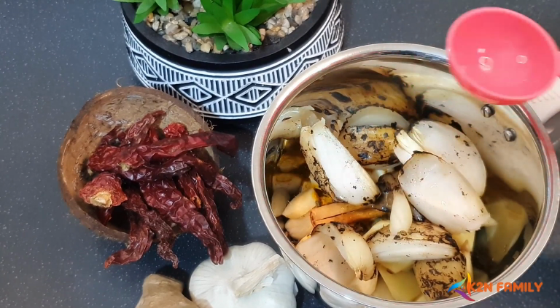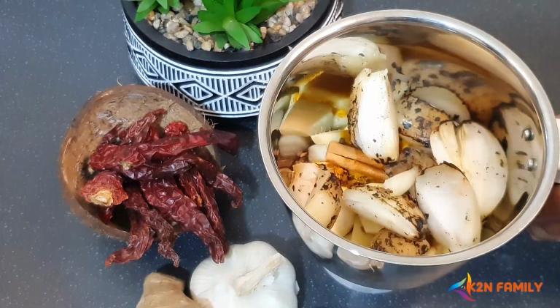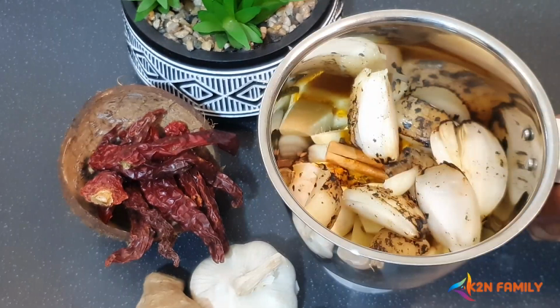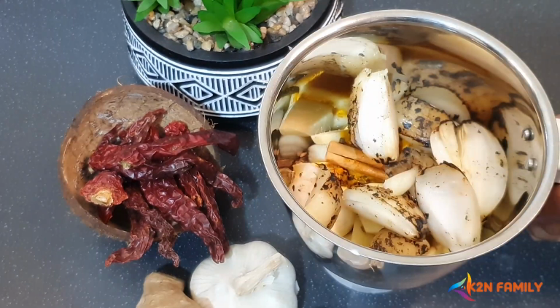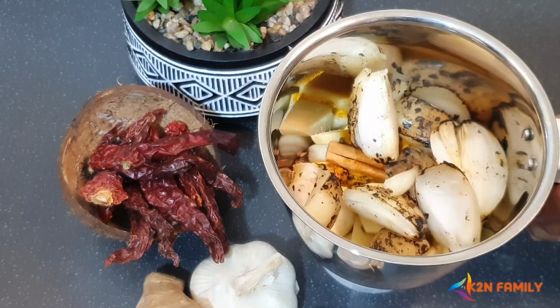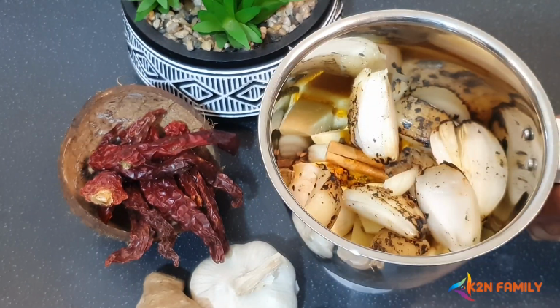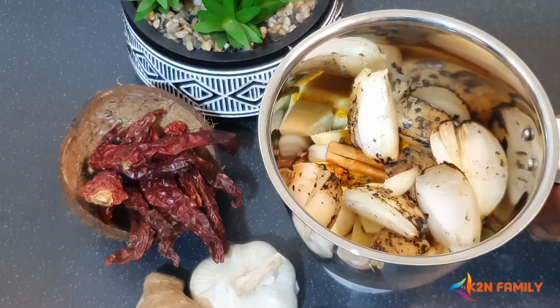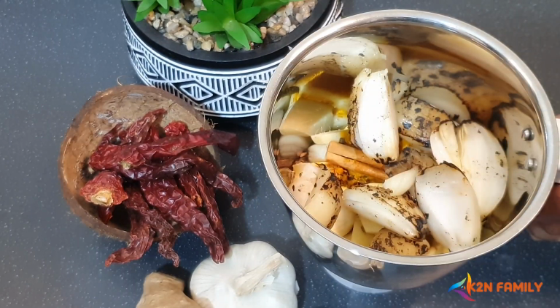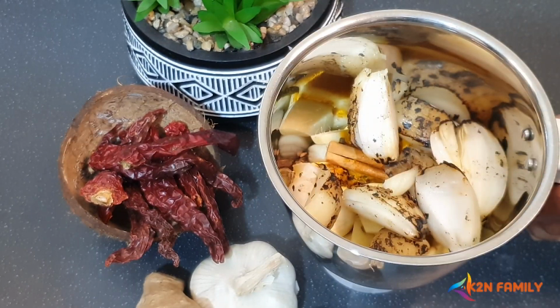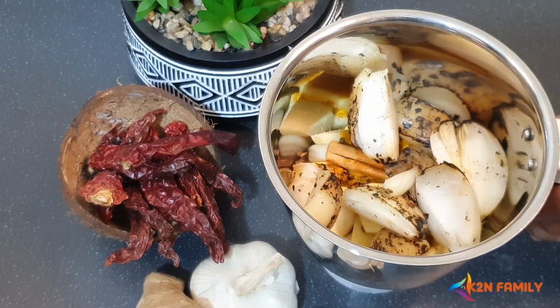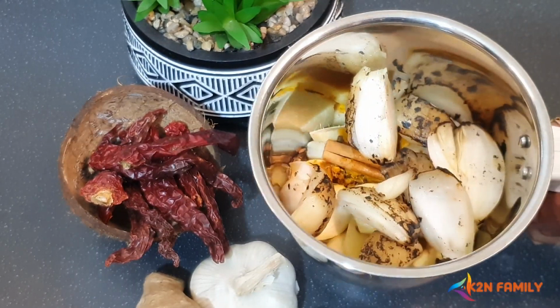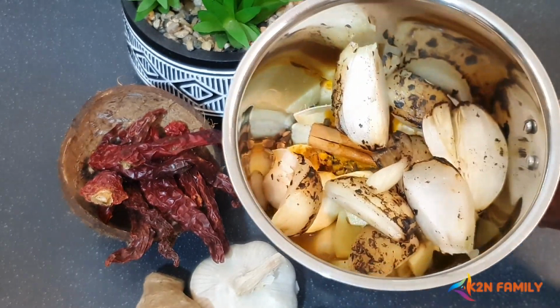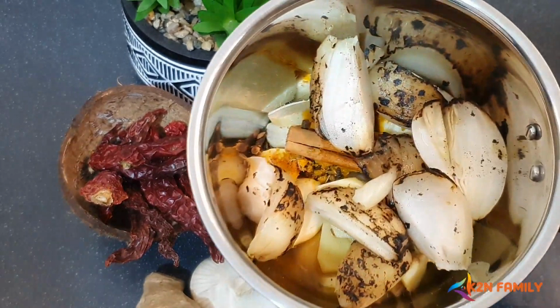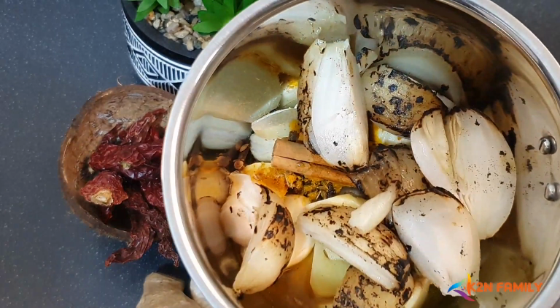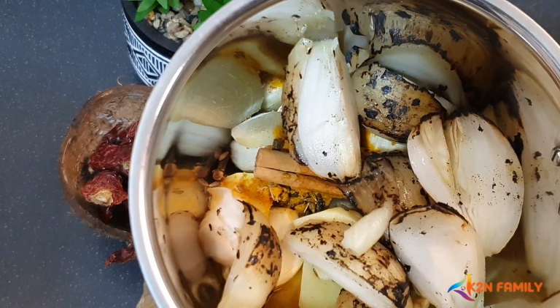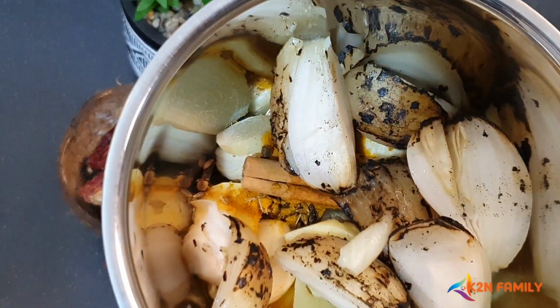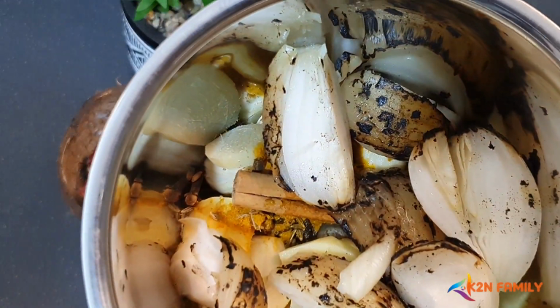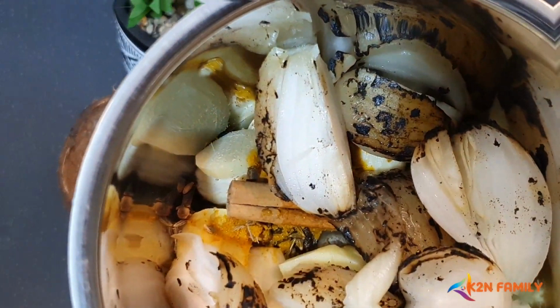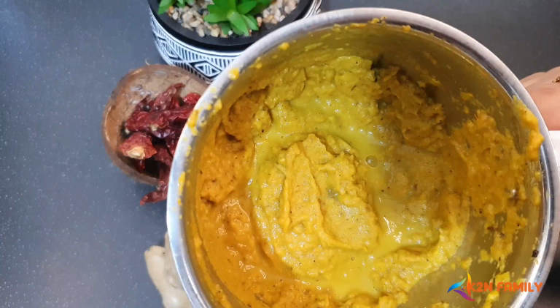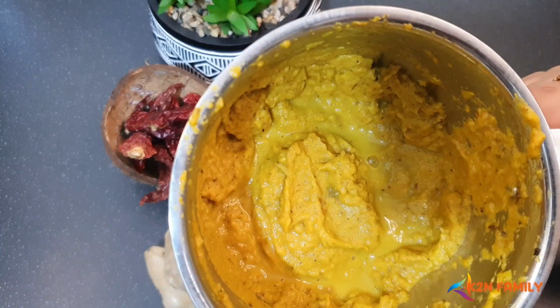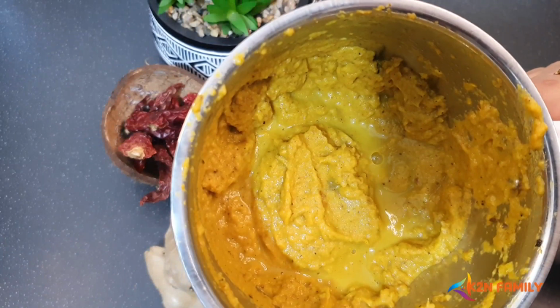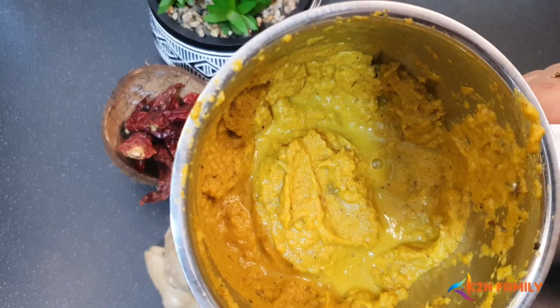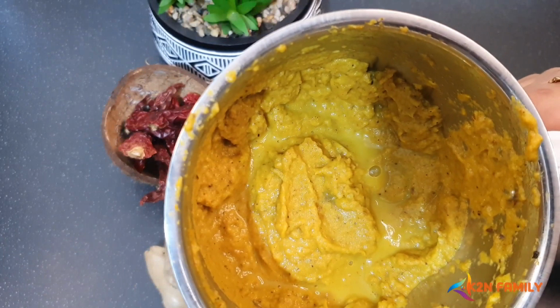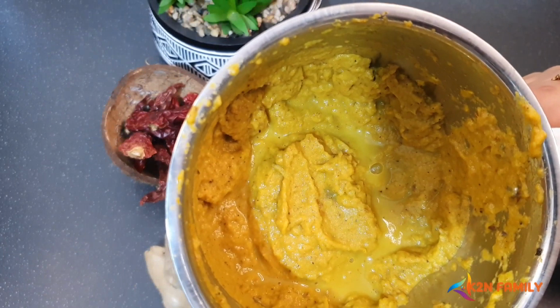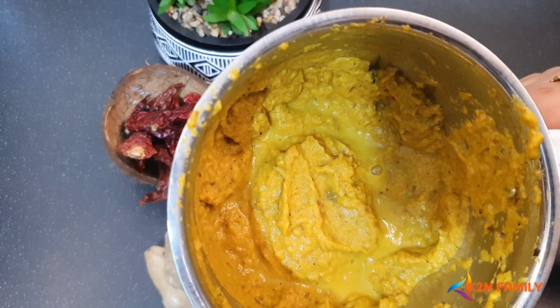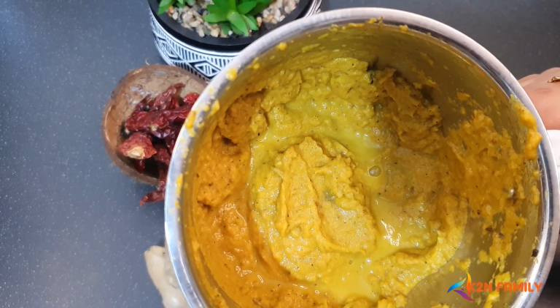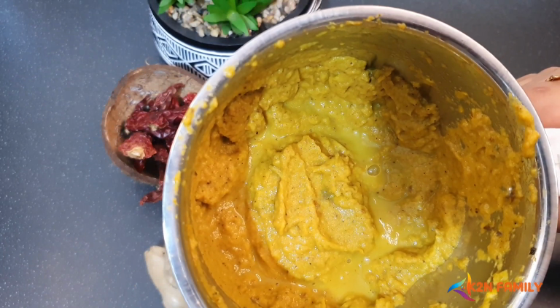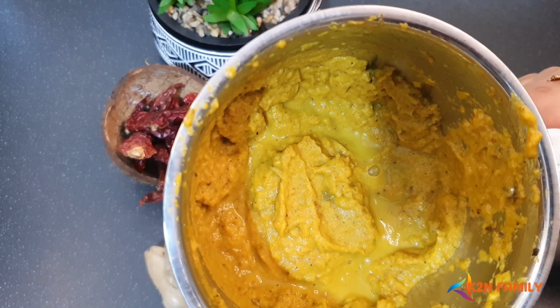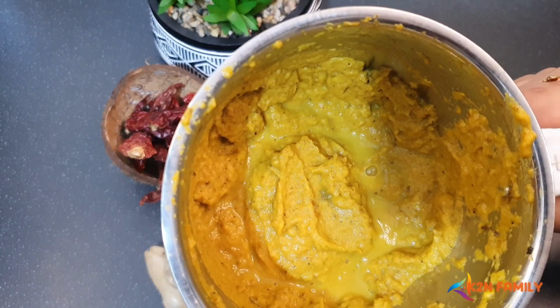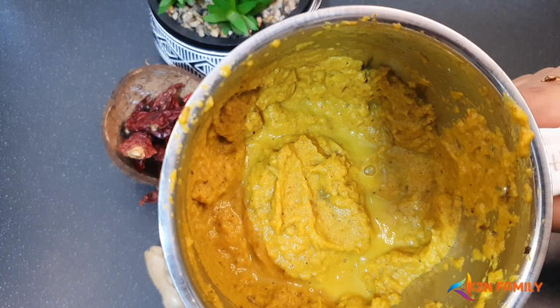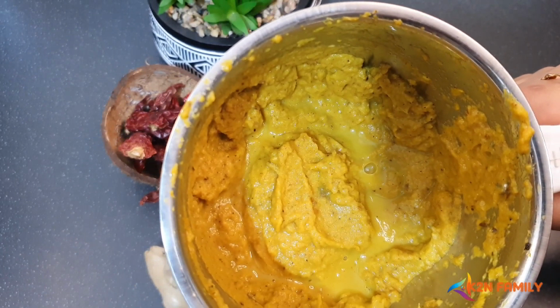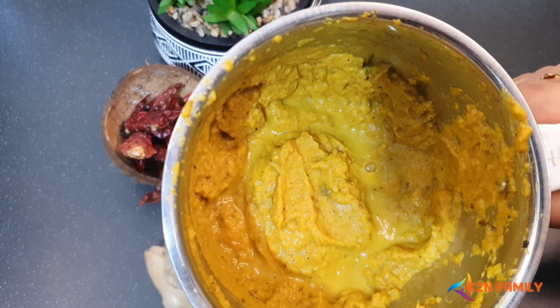Now let's grind this to a smooth paste. The roast masala is ready — now let's go and marinate the meat.